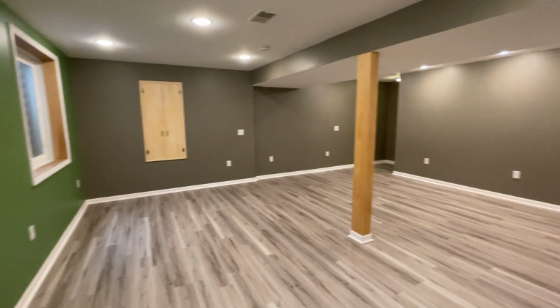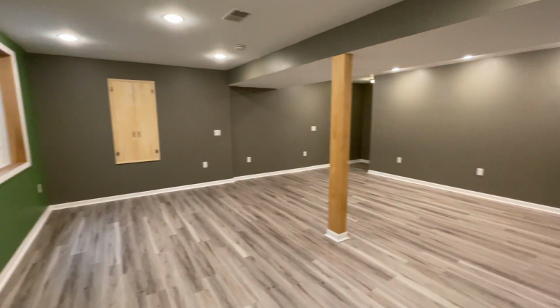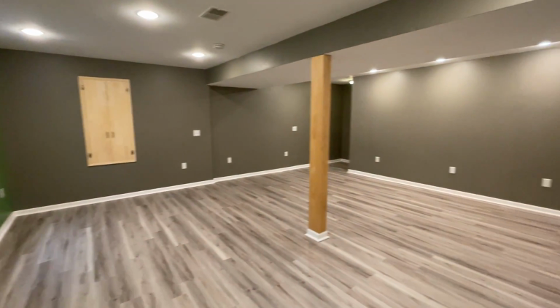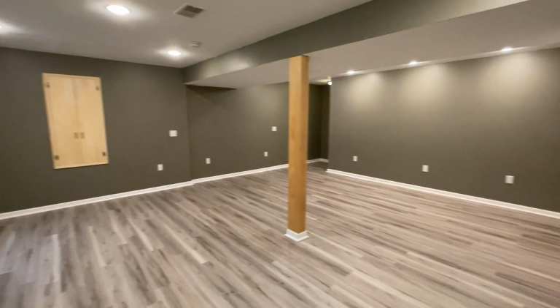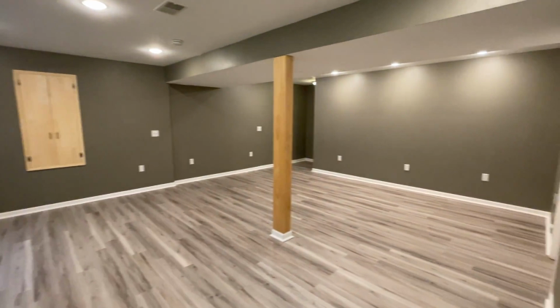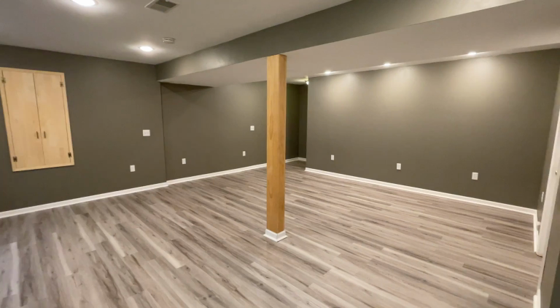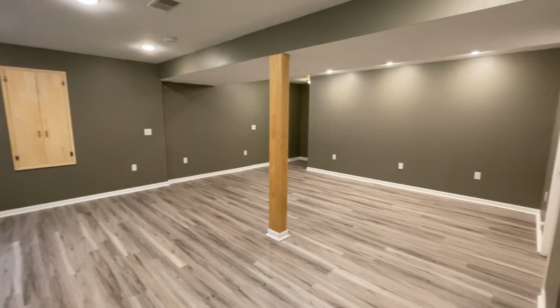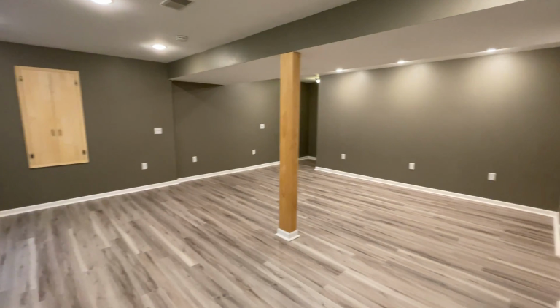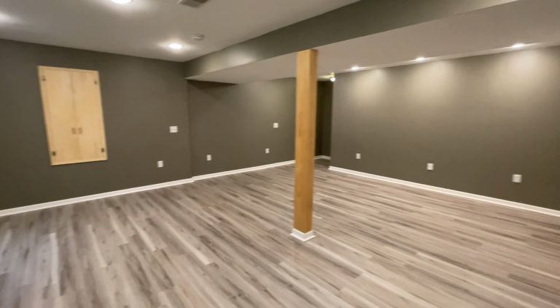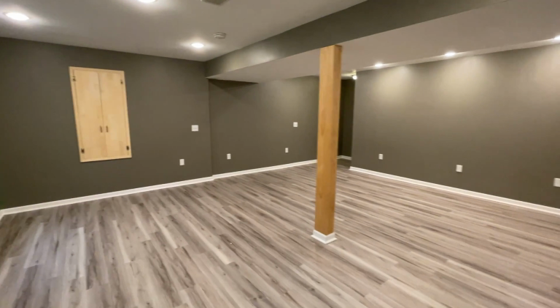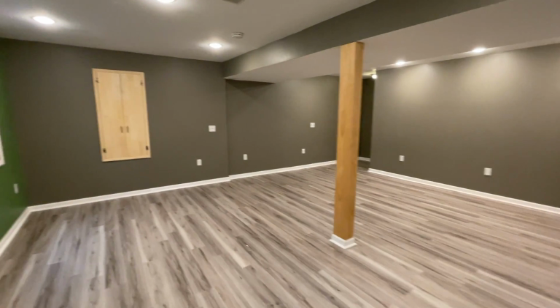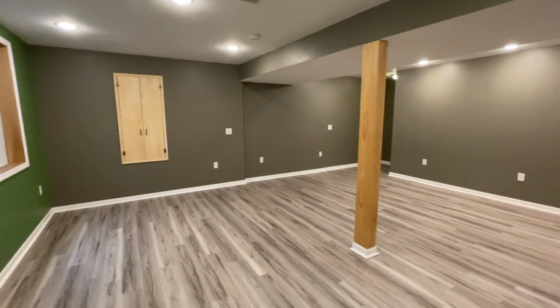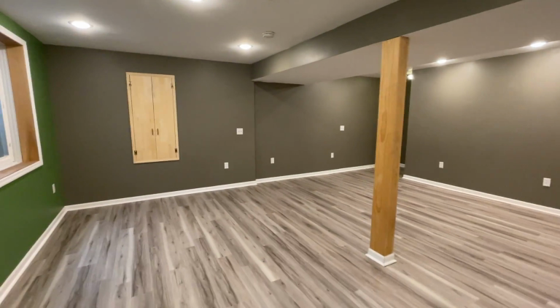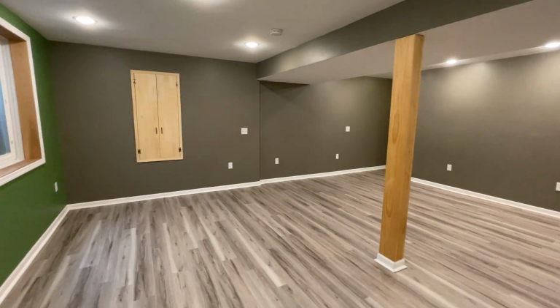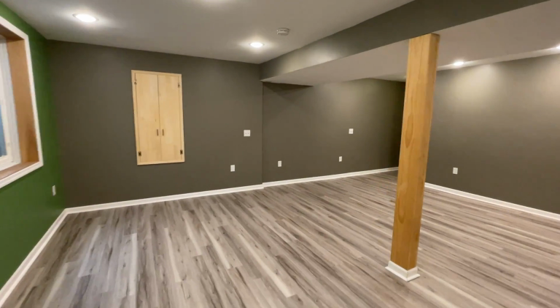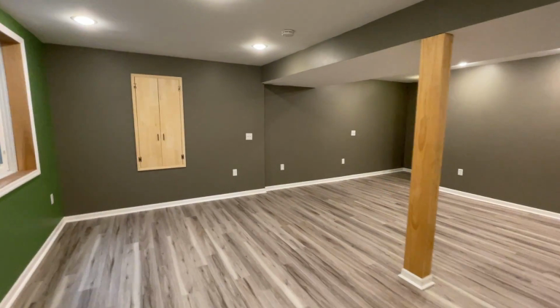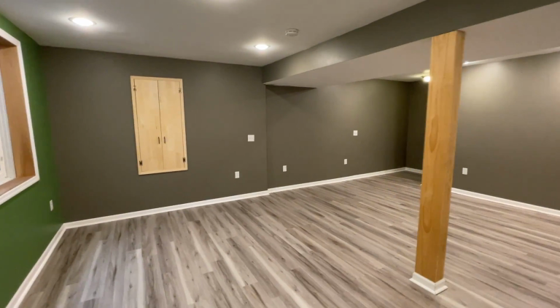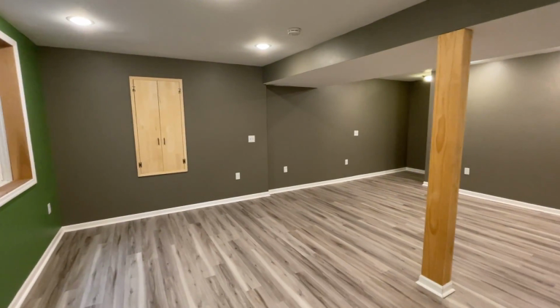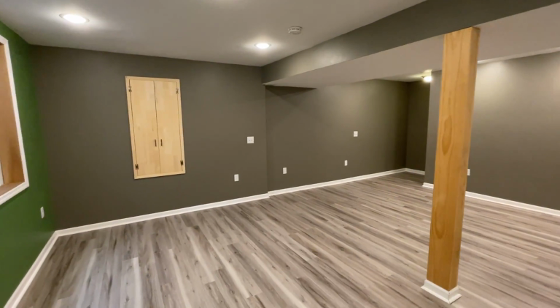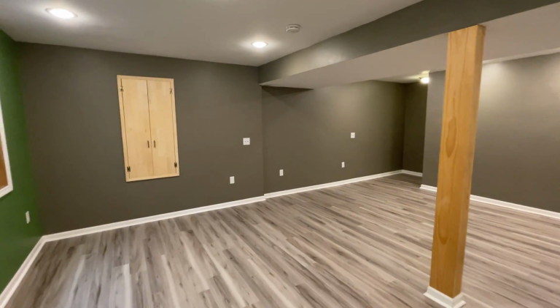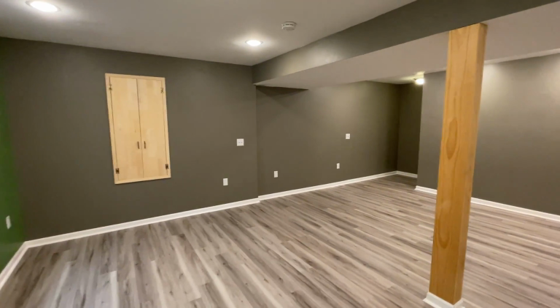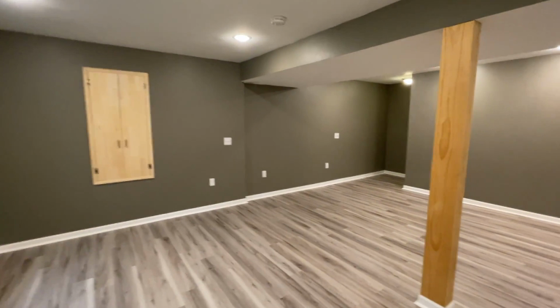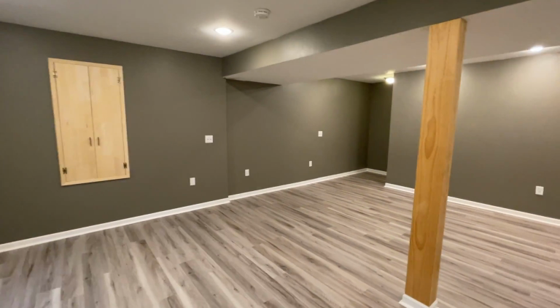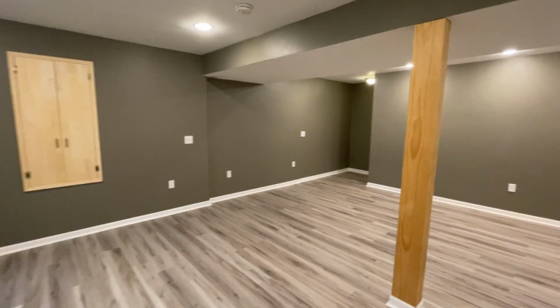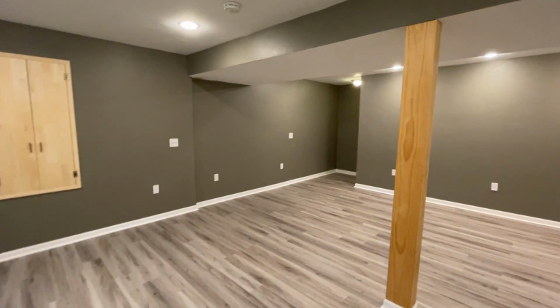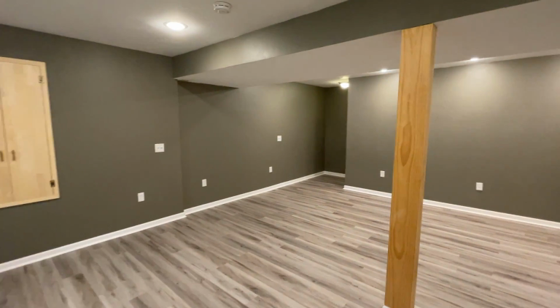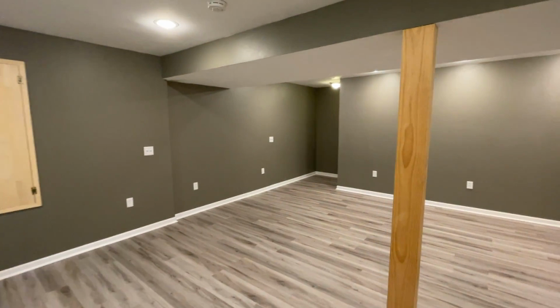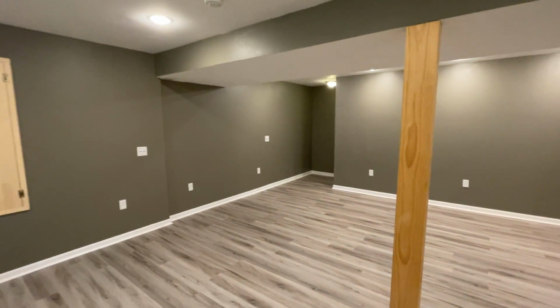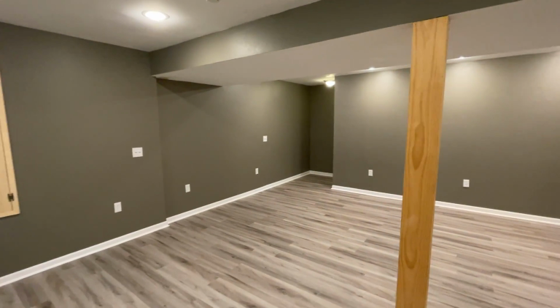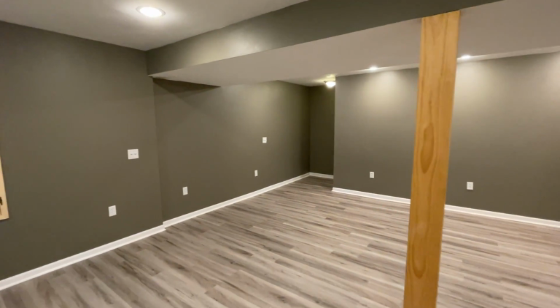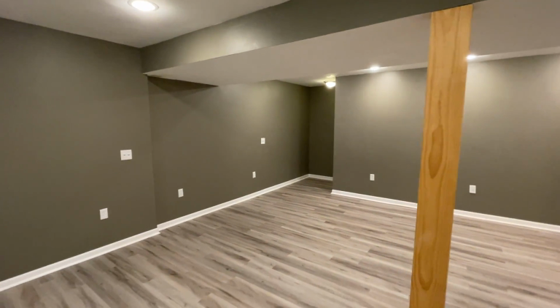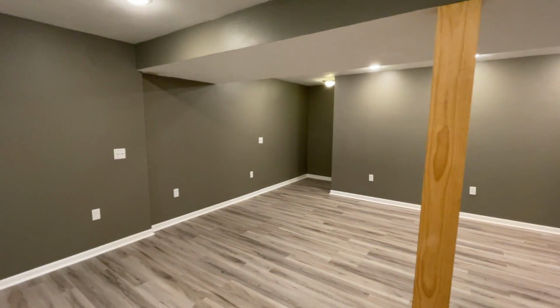This is 939 Warden Street Southeast. Thank you for watching this video tour from Access Property Management.